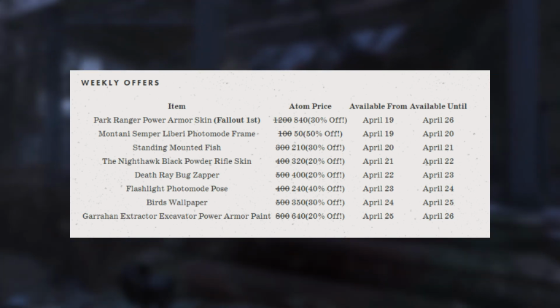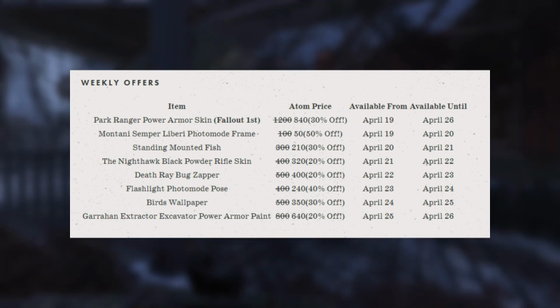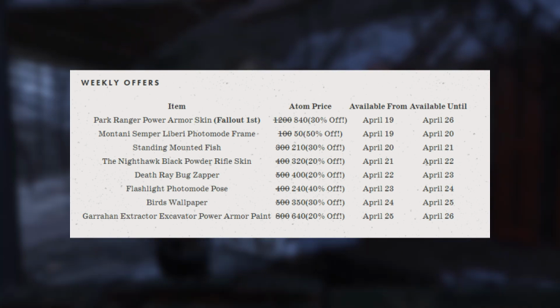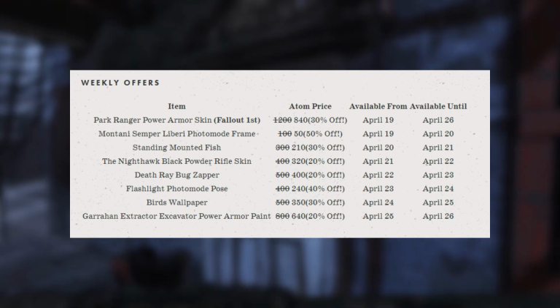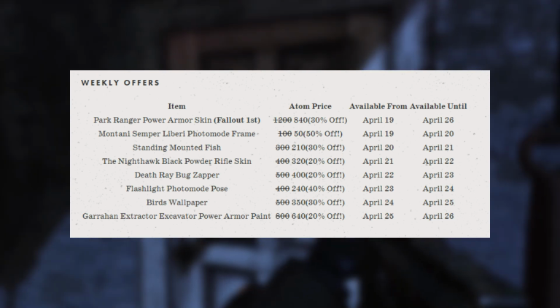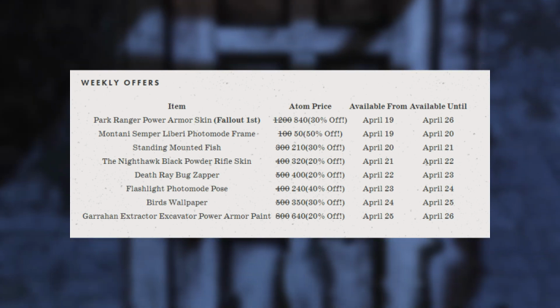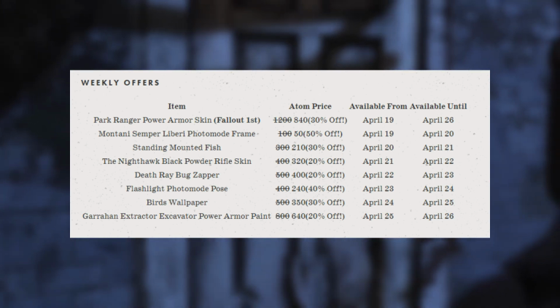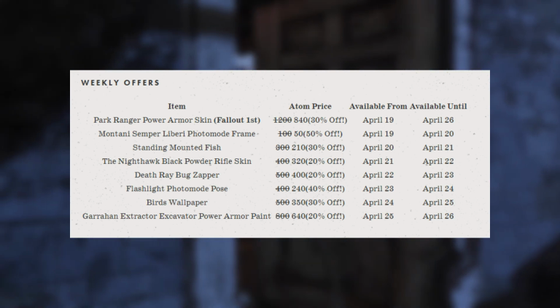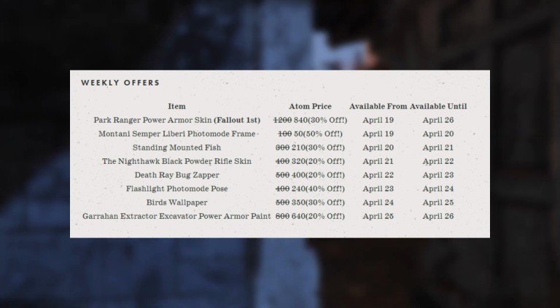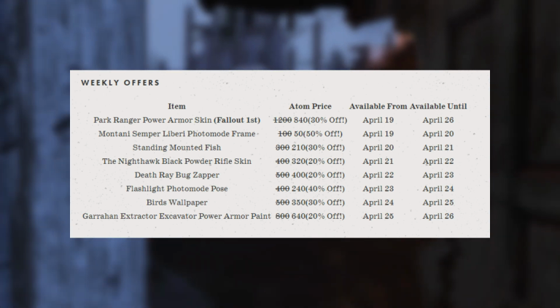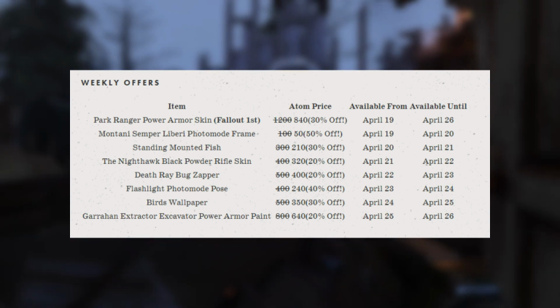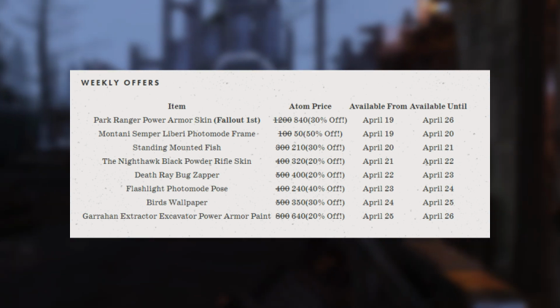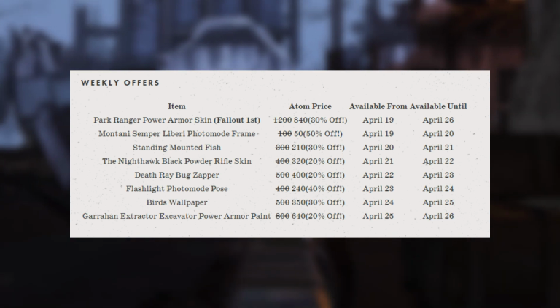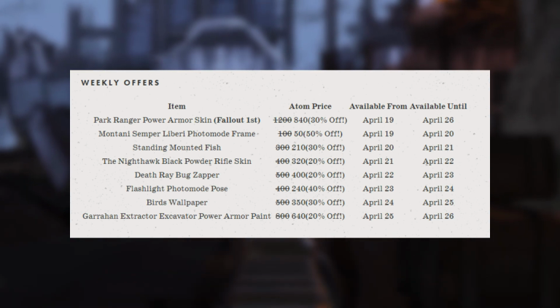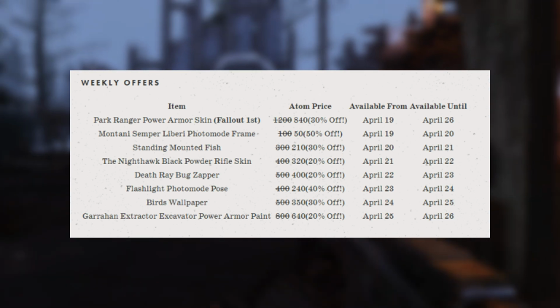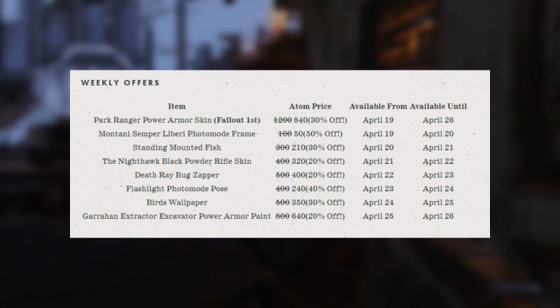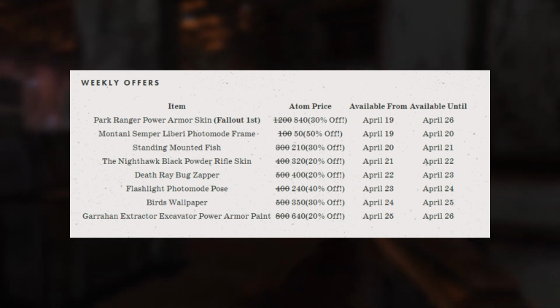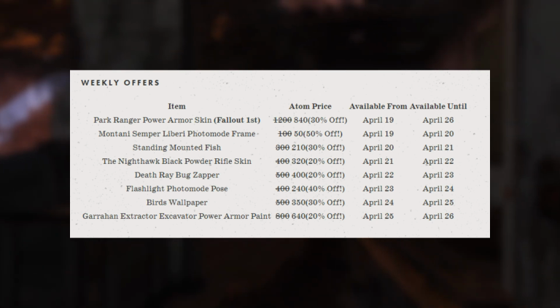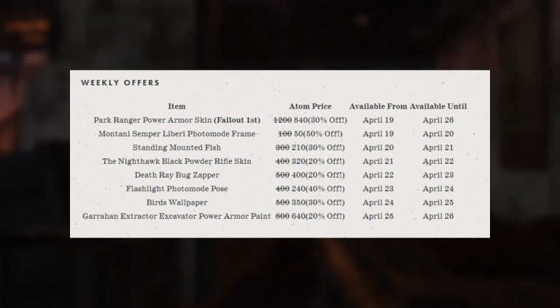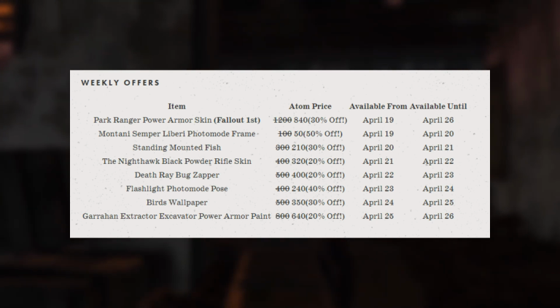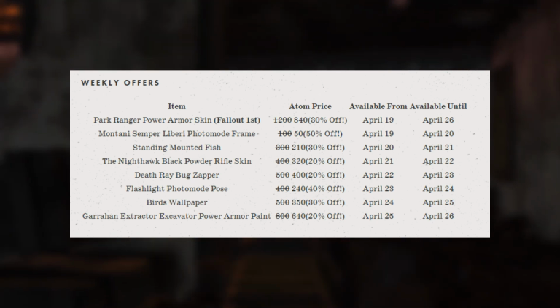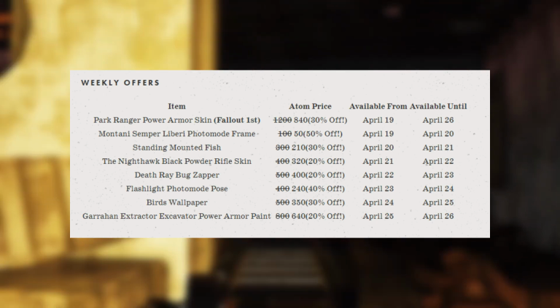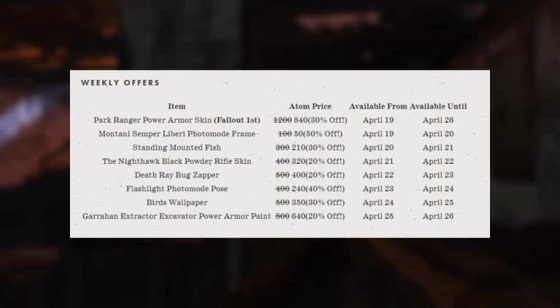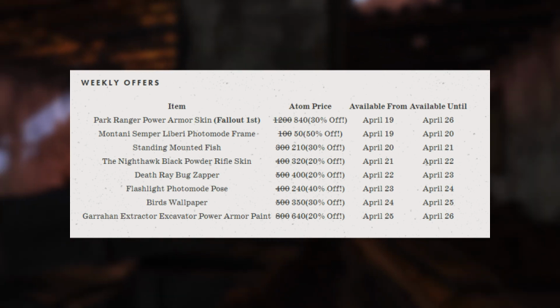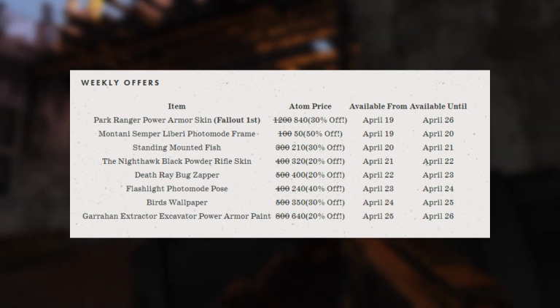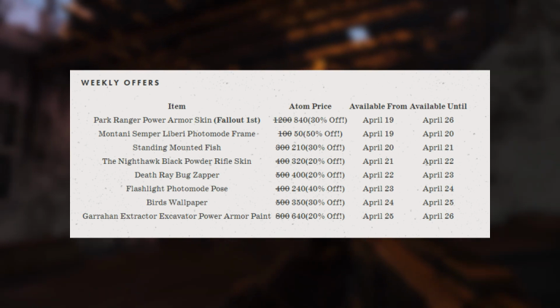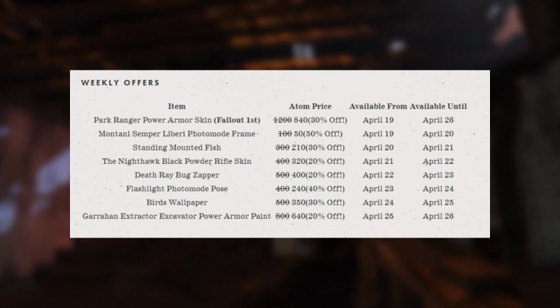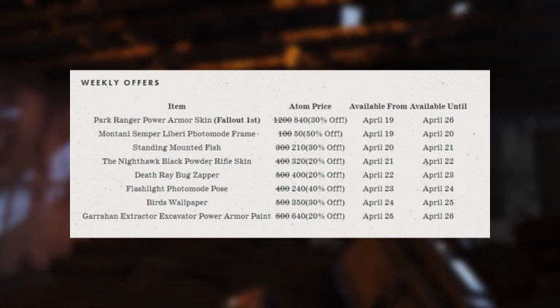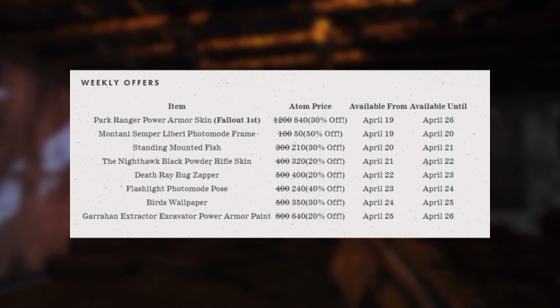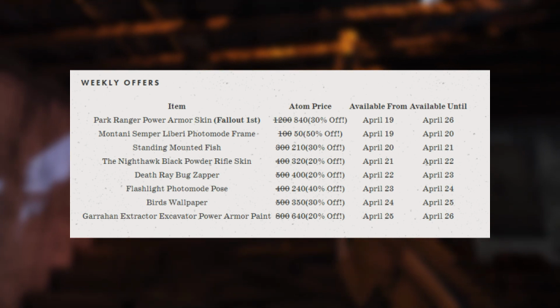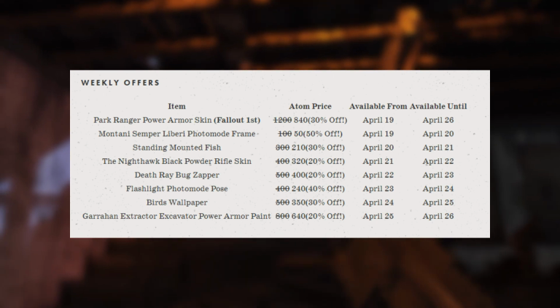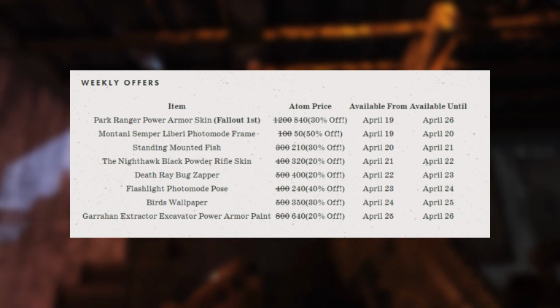Then after that we are going to be getting the Bird's wallpaper, and lastly on April 25th, we are going to be getting the Garahan Extractor Excavator Power Armor paint.